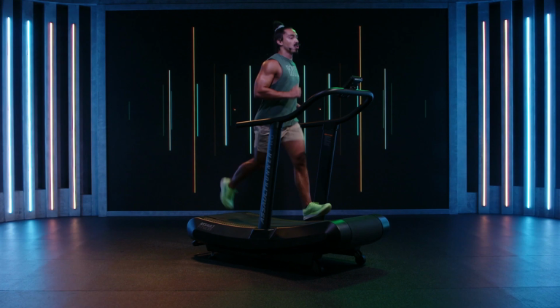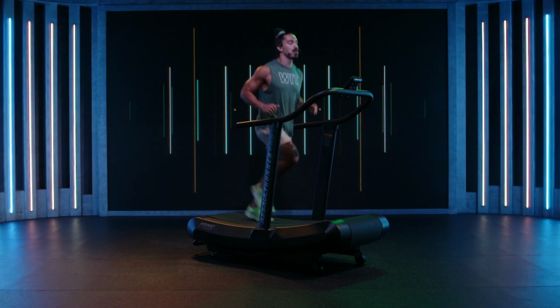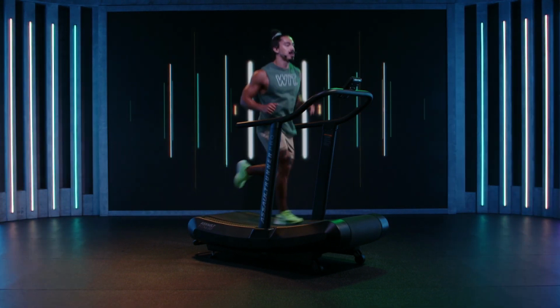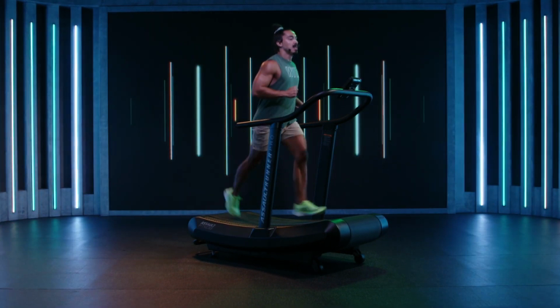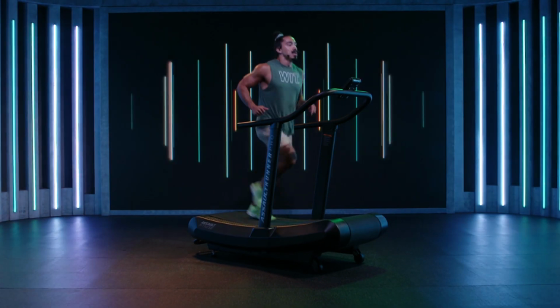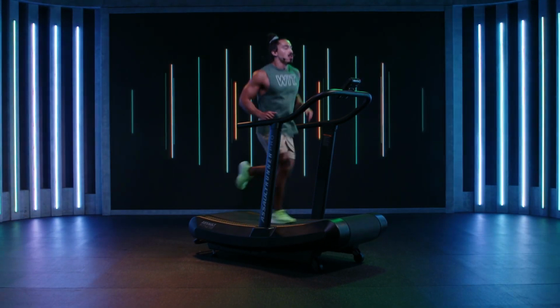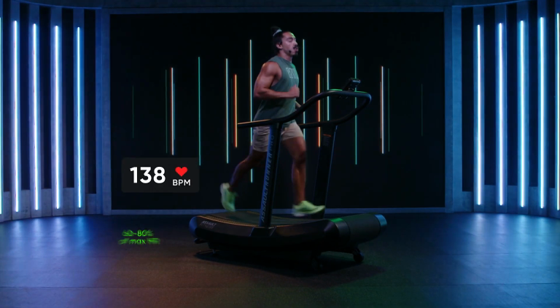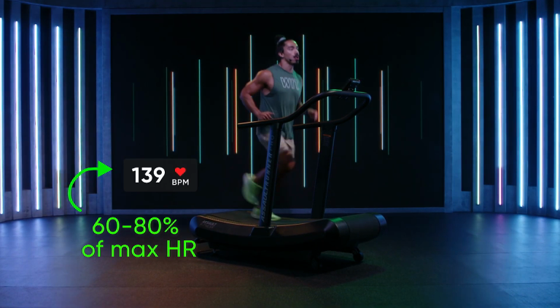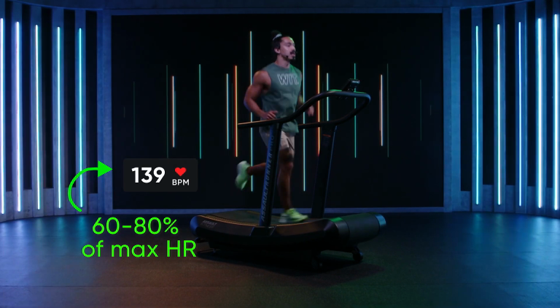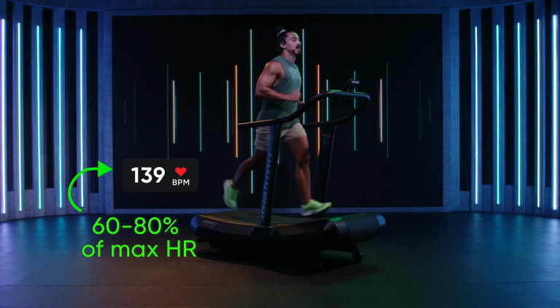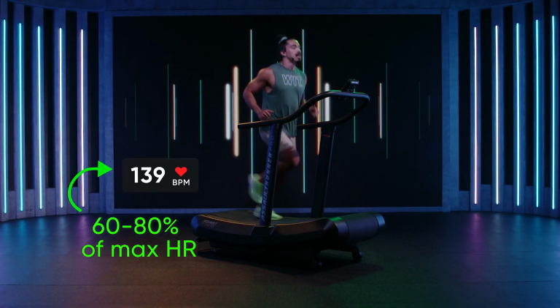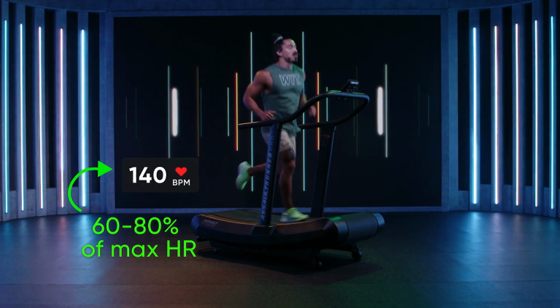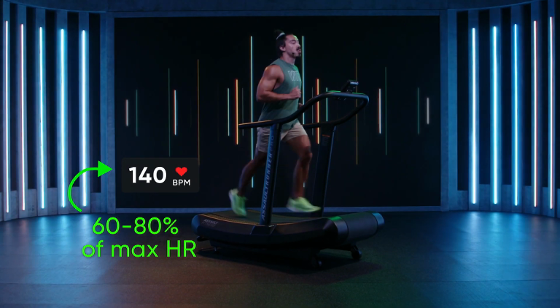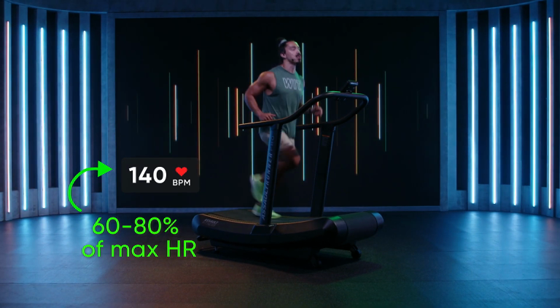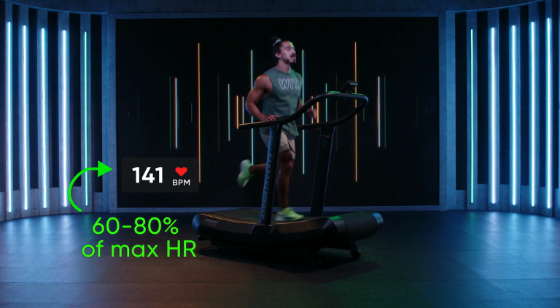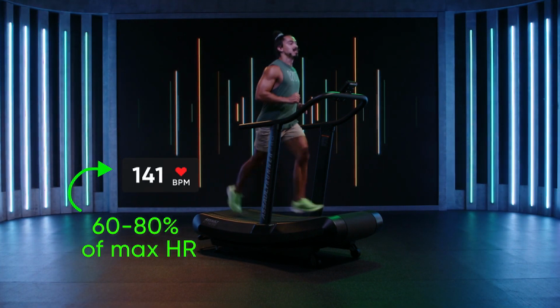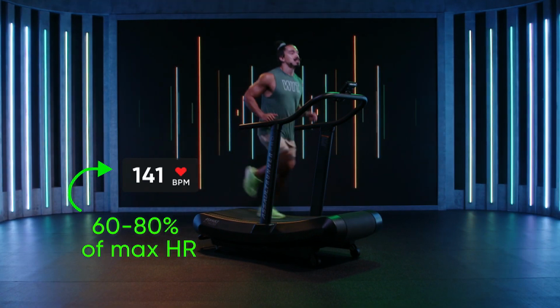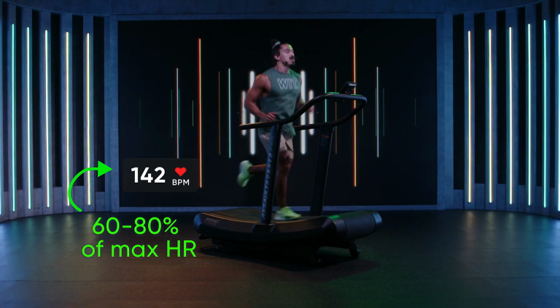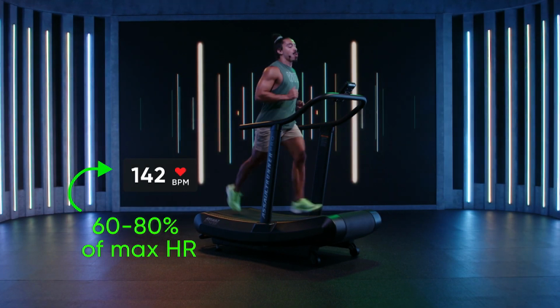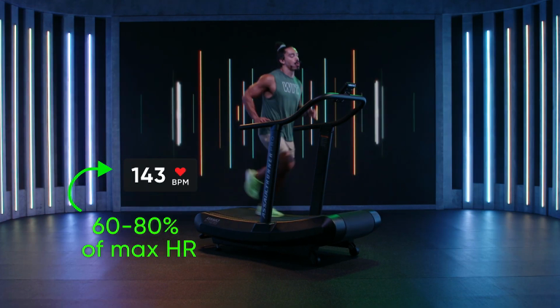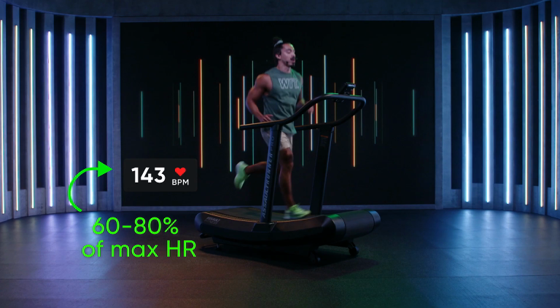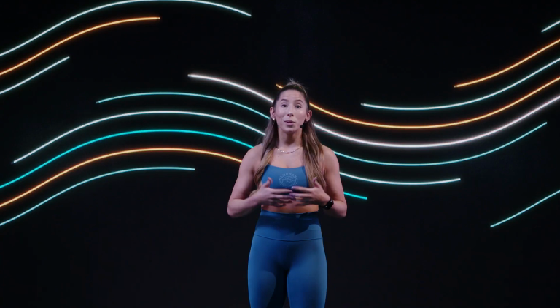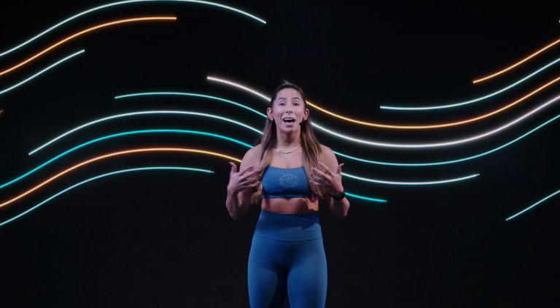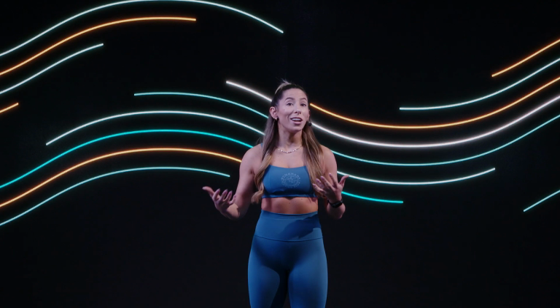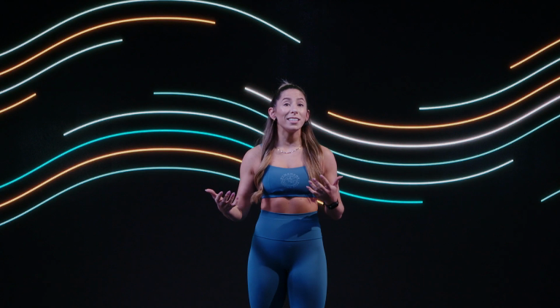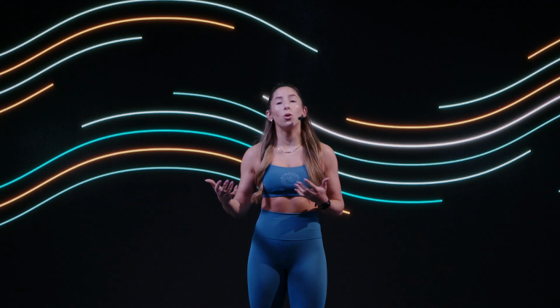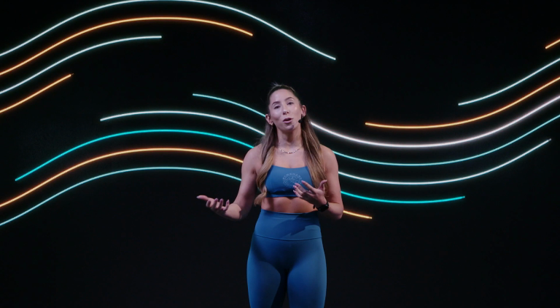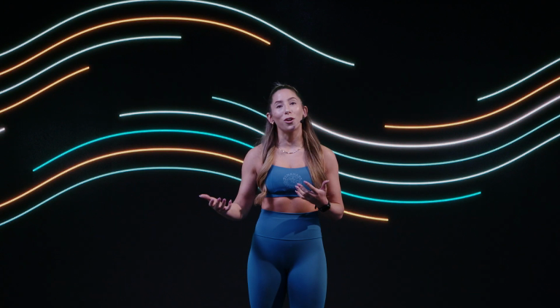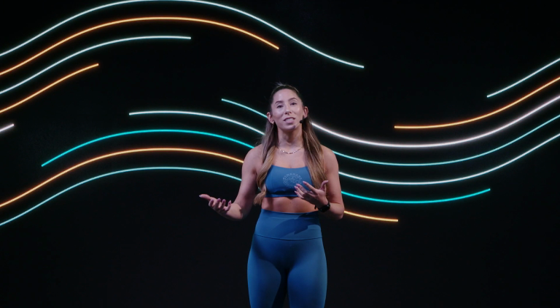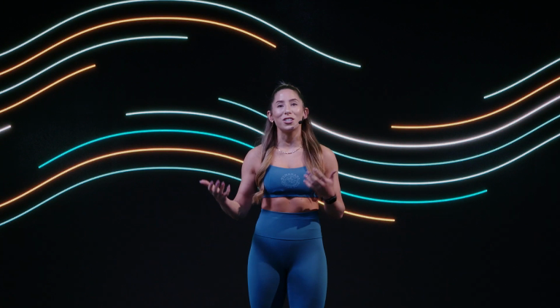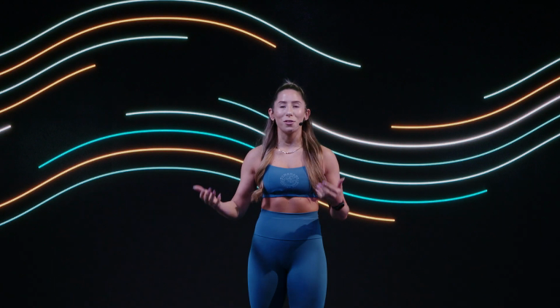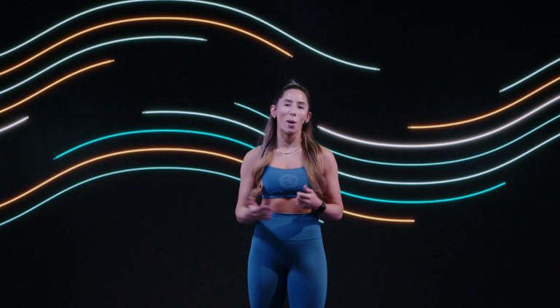We should have a heart rate between 60 and 80% of our max heart rate. We can have a light or broken conversation throughout.